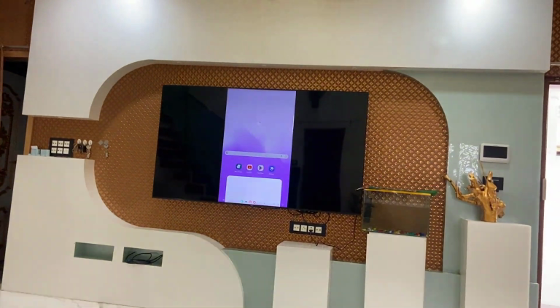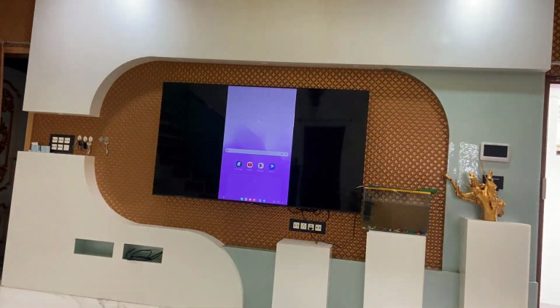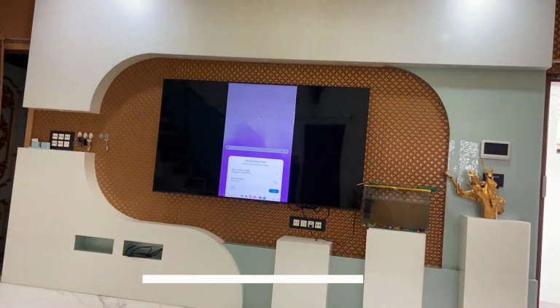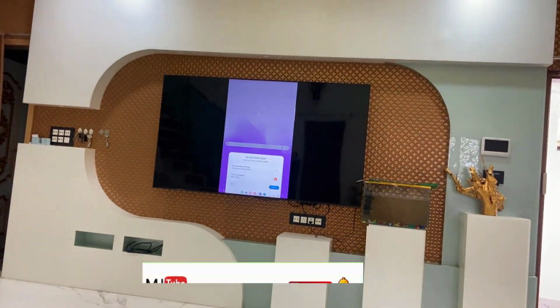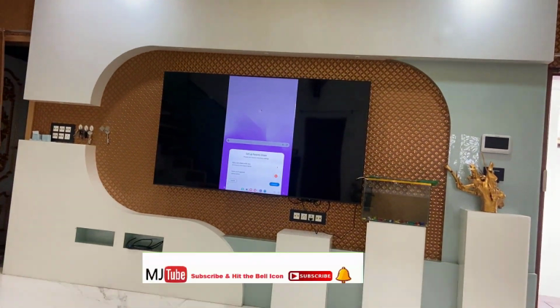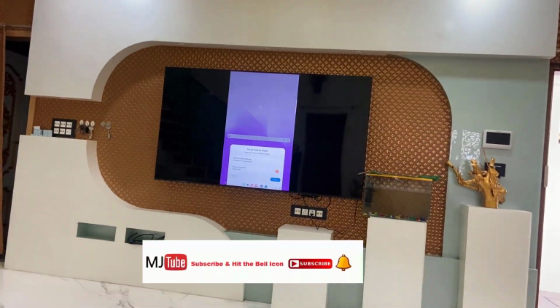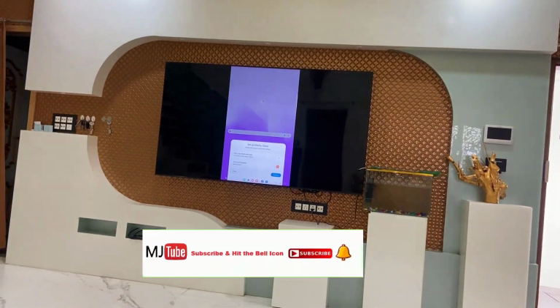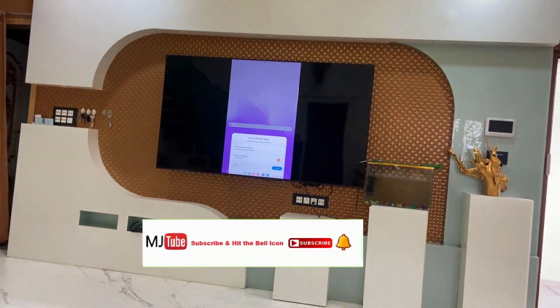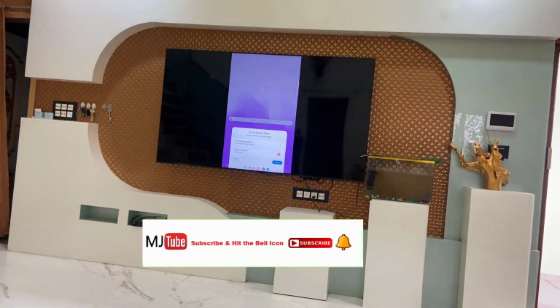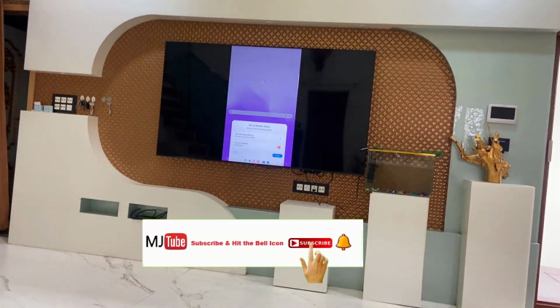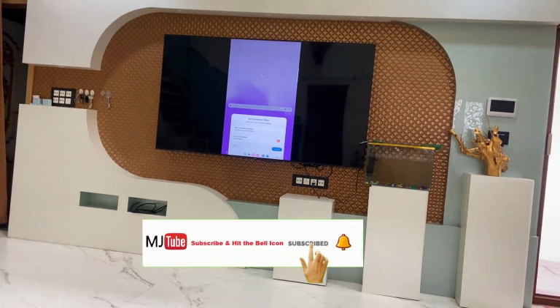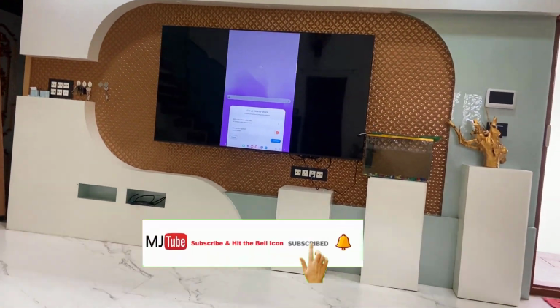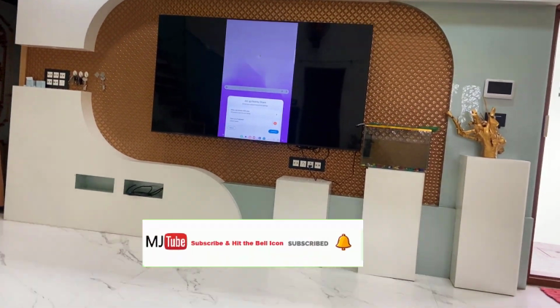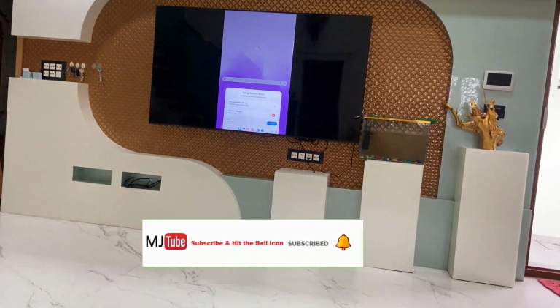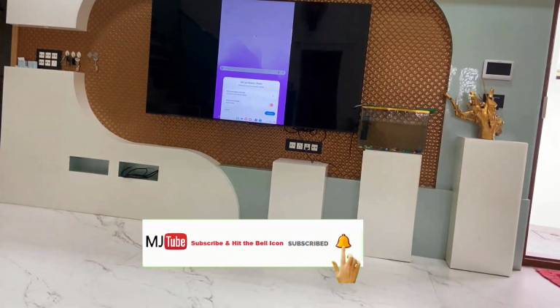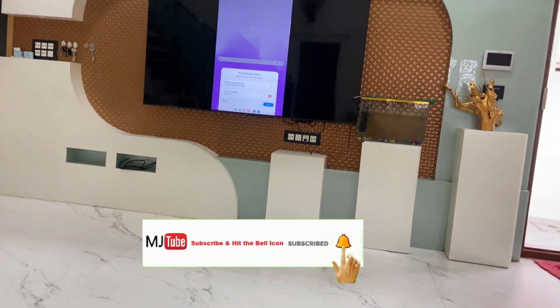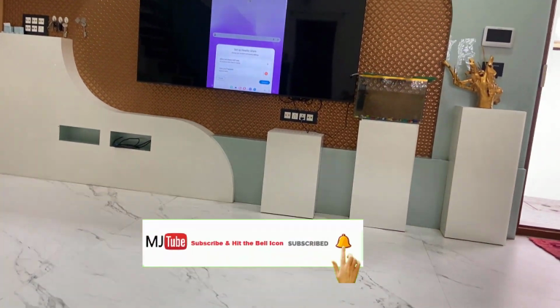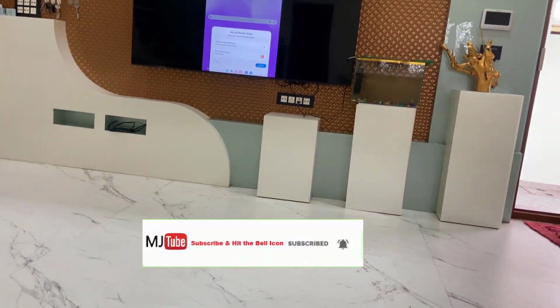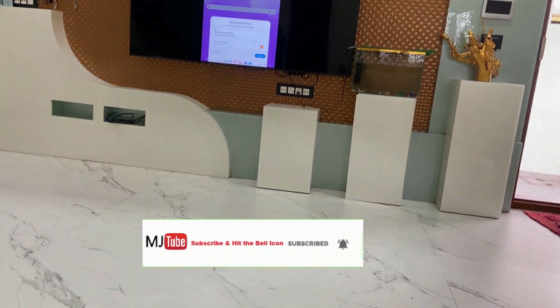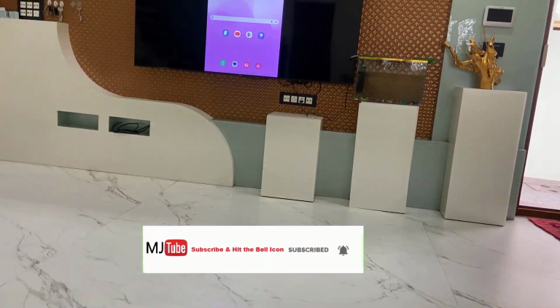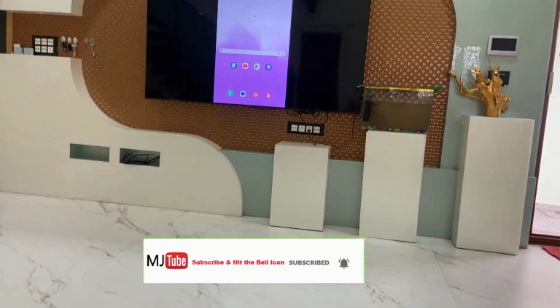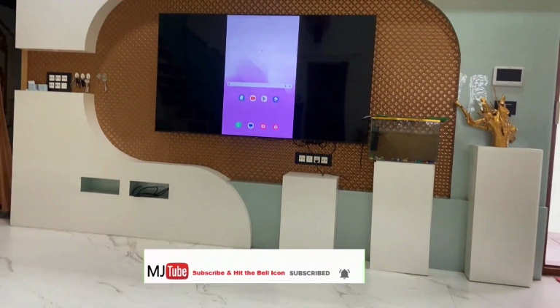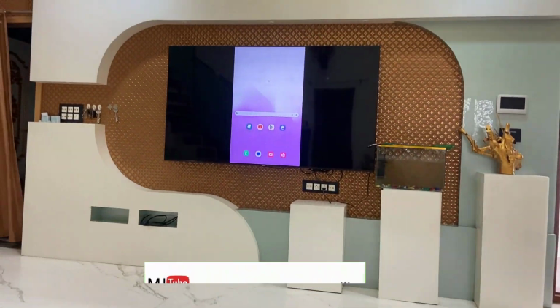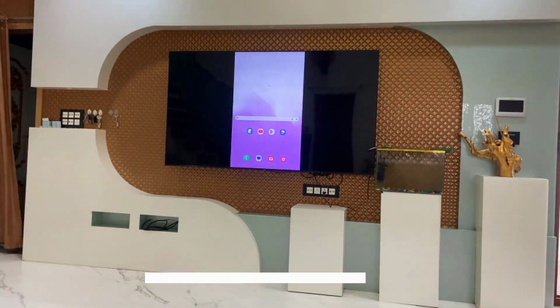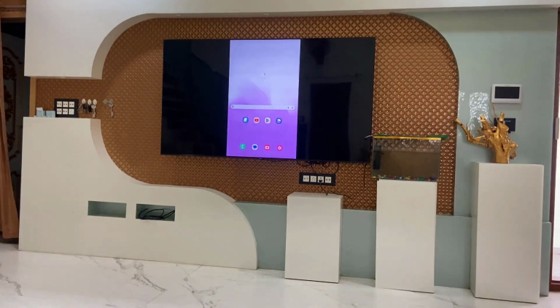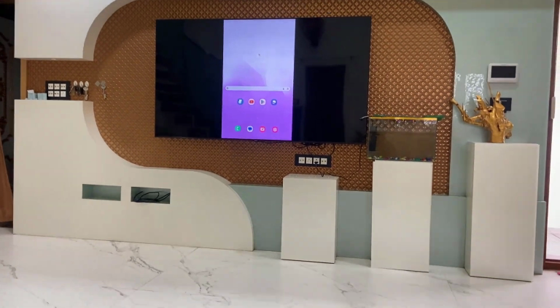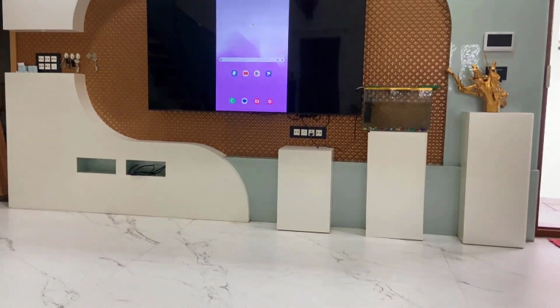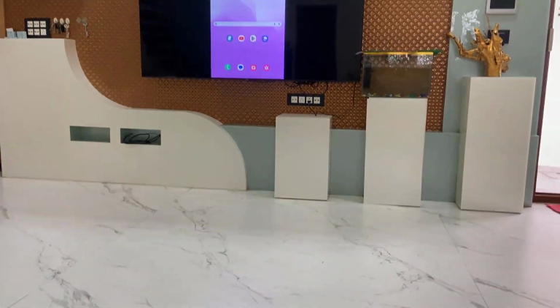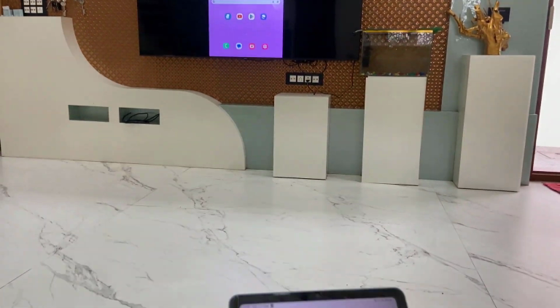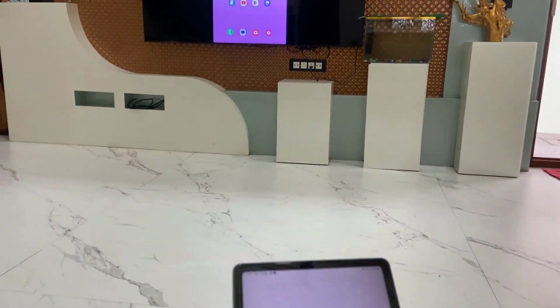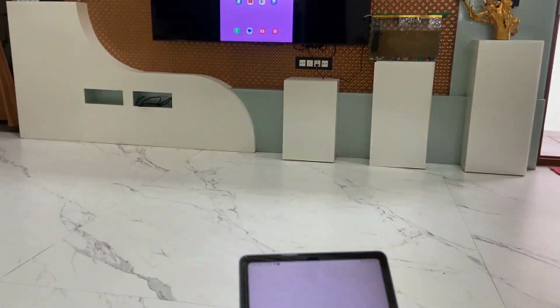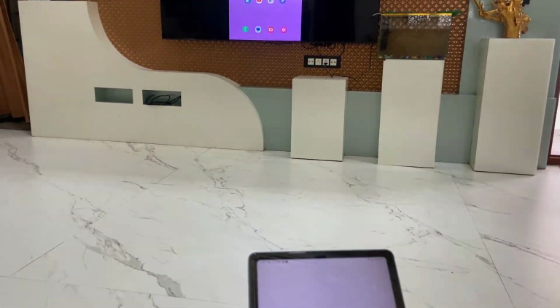And boom, that's it! Now your tablet is mirrored on your Smart TV.